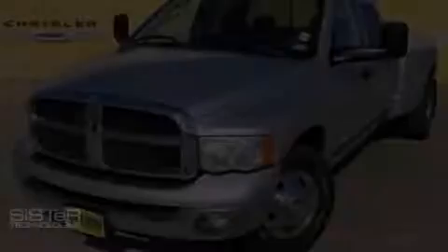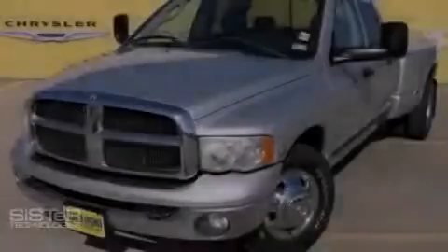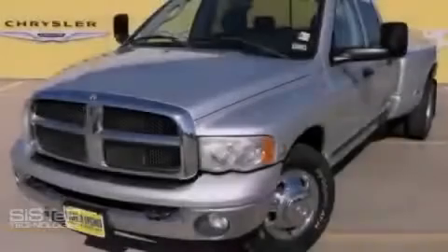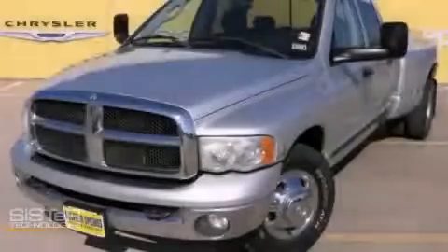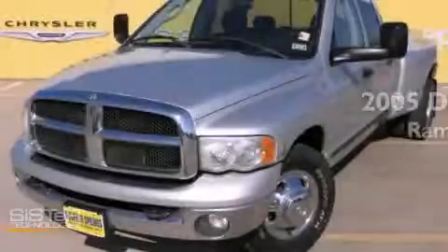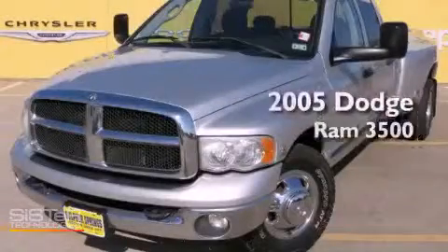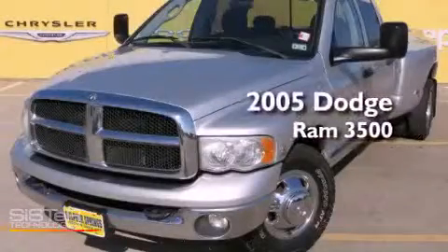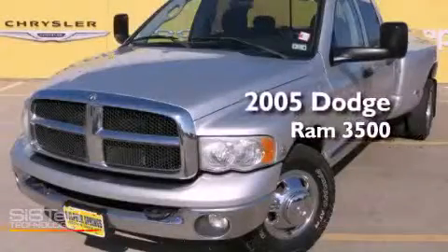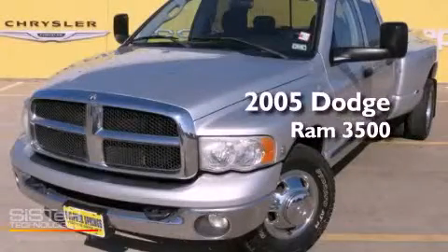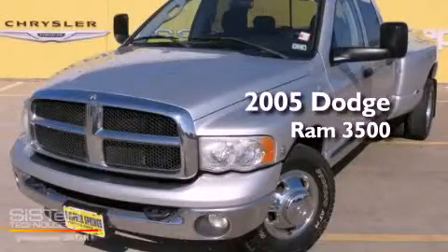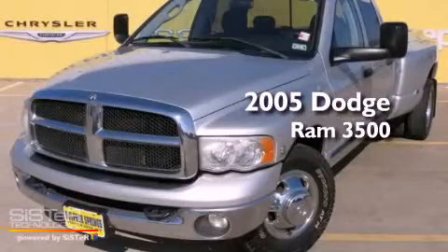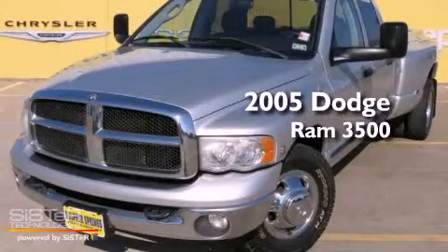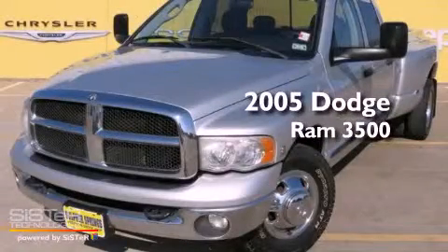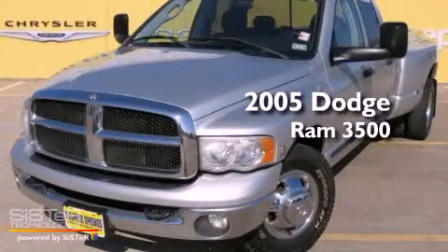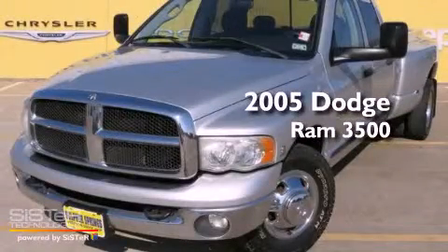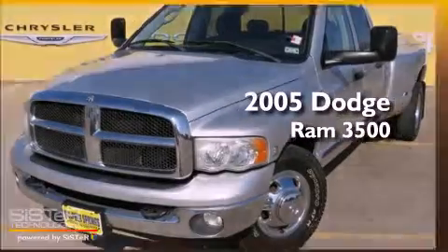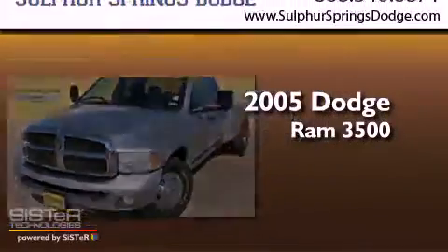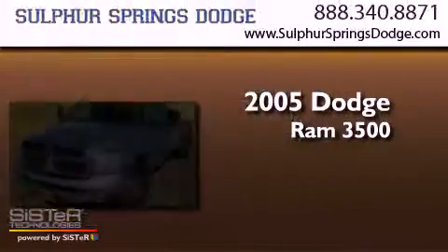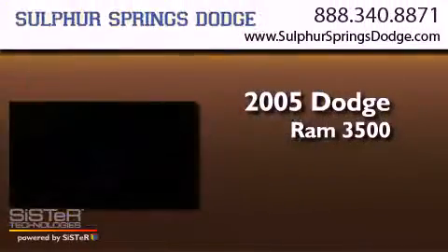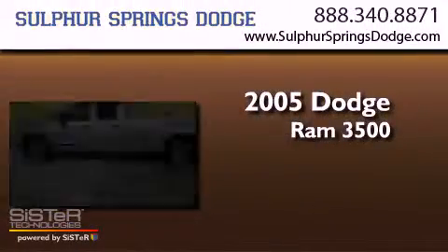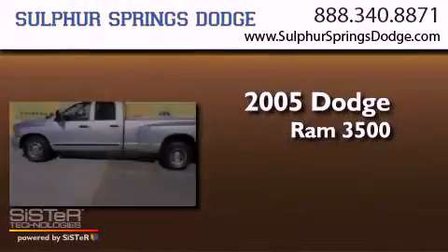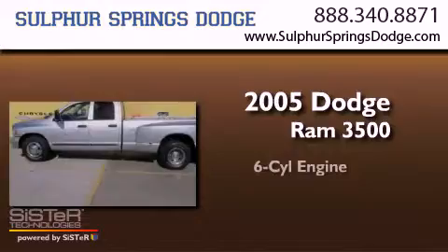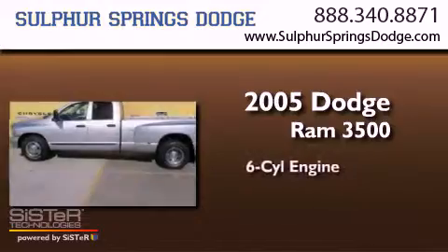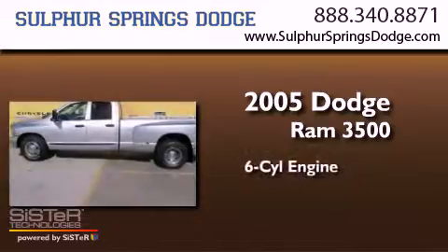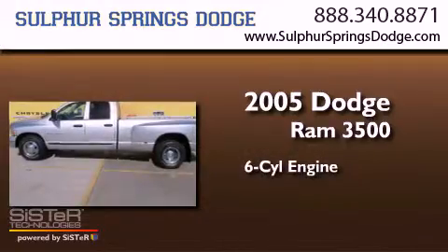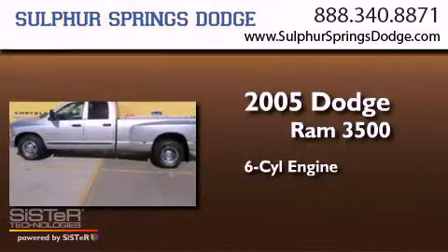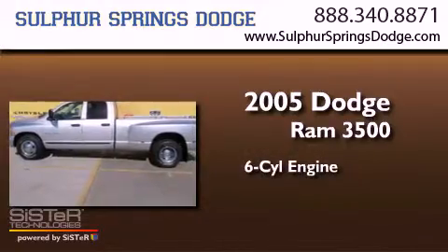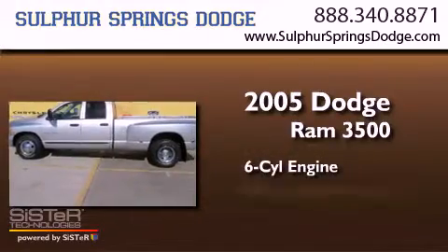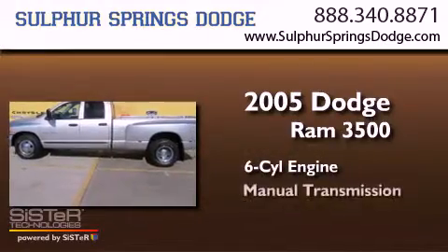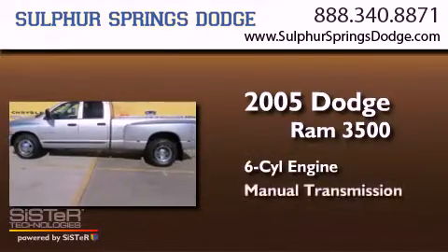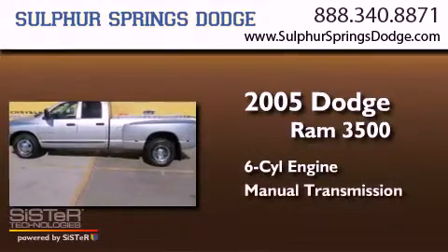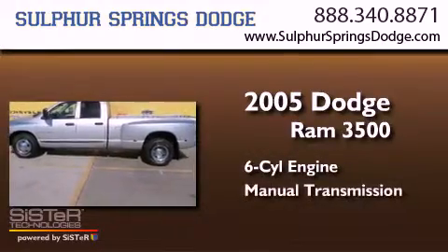This is a 2005 Dodge Ram 3500. It has a six-cylinder engine and a manual transmission.